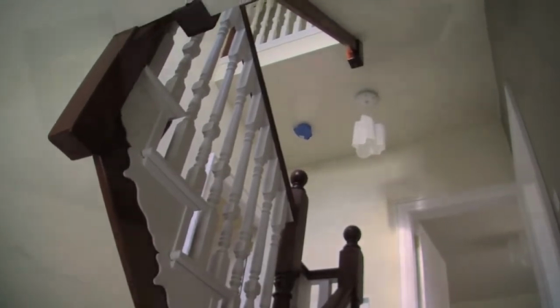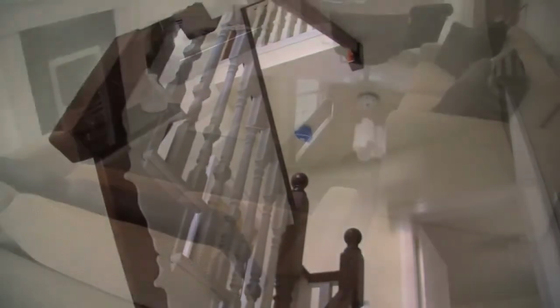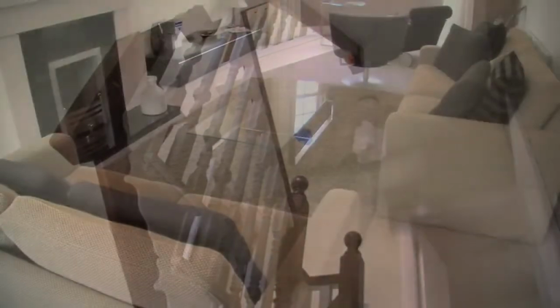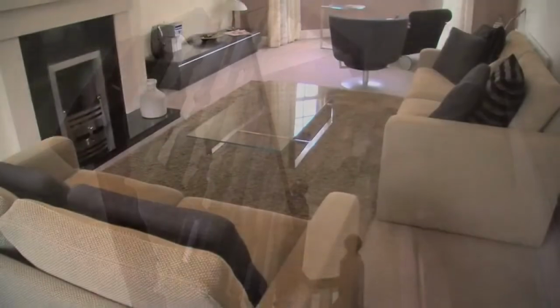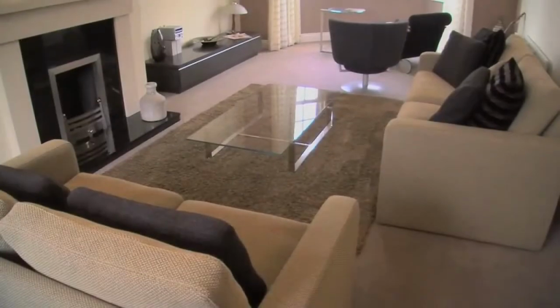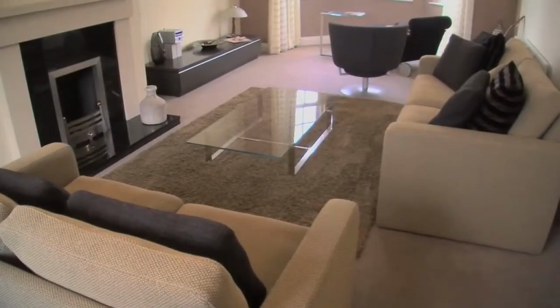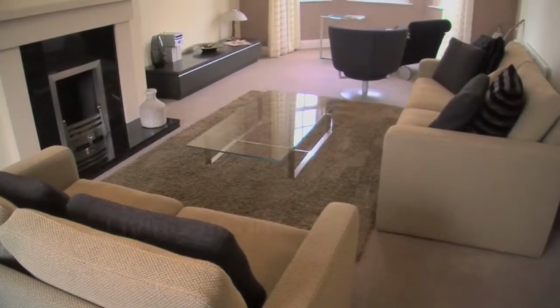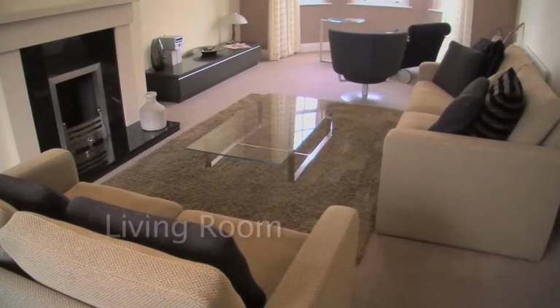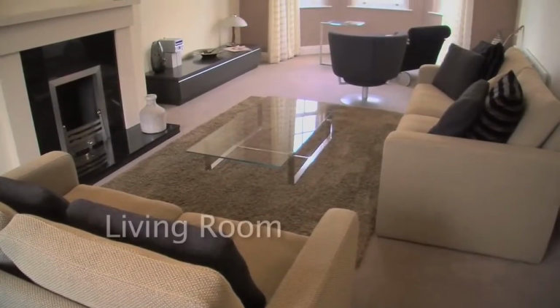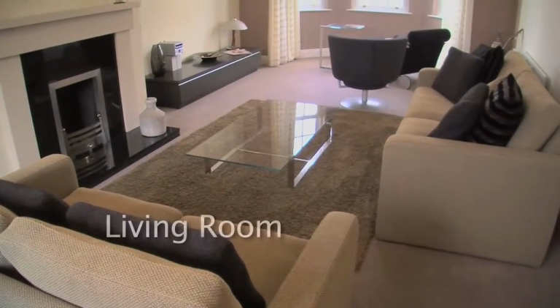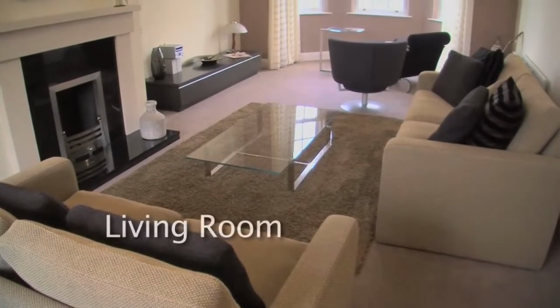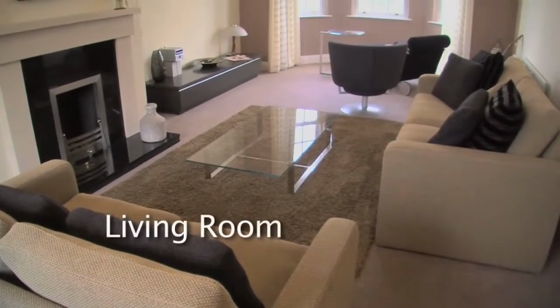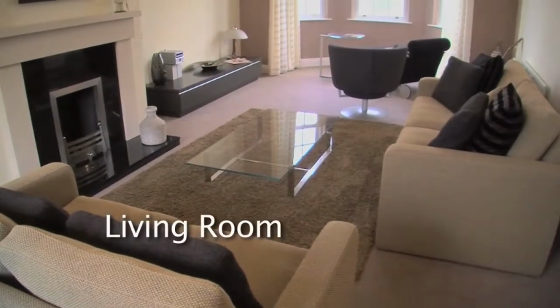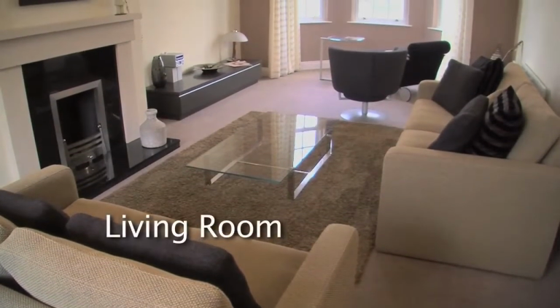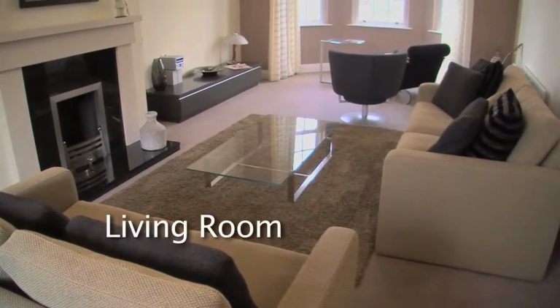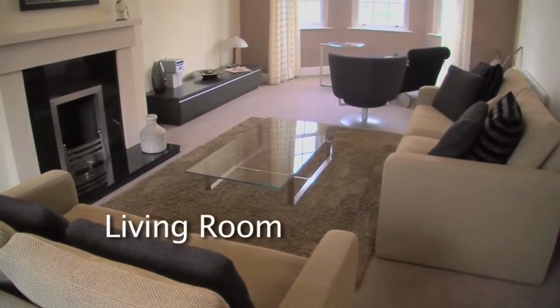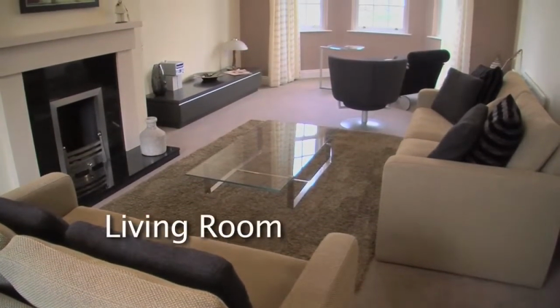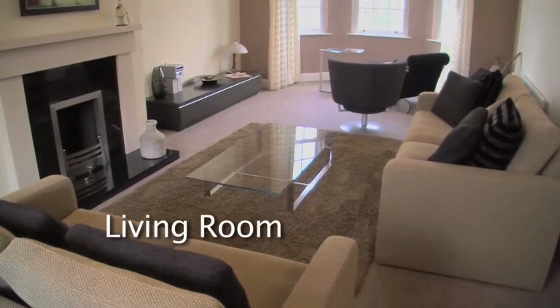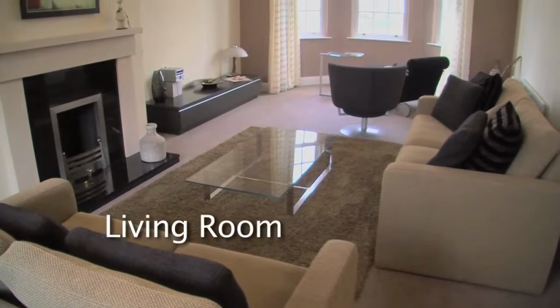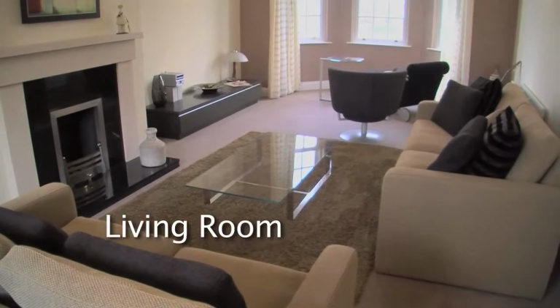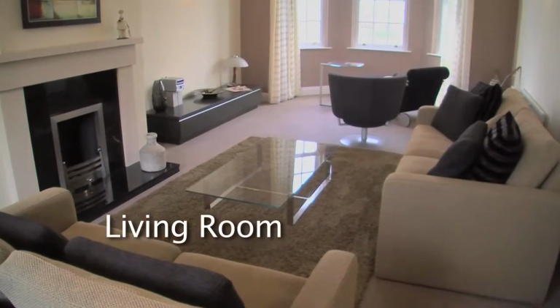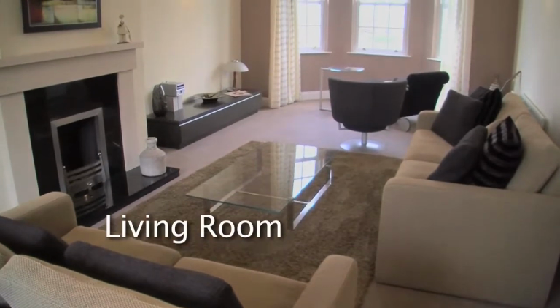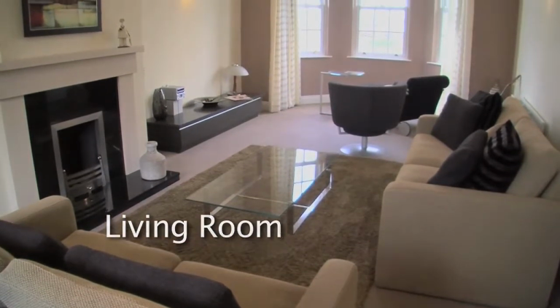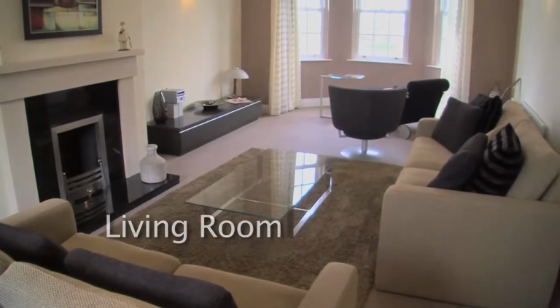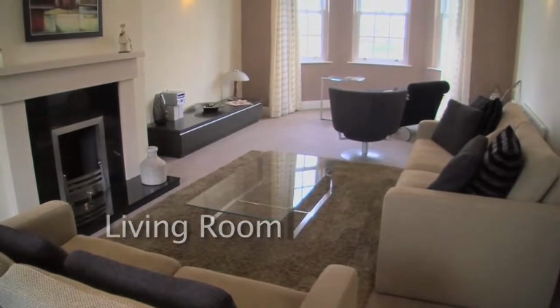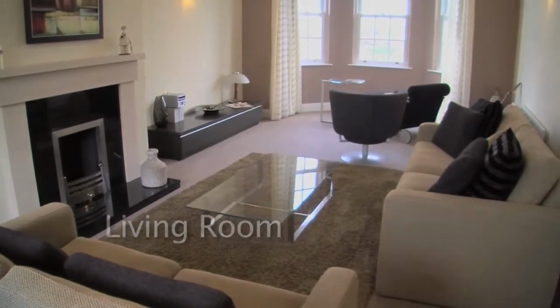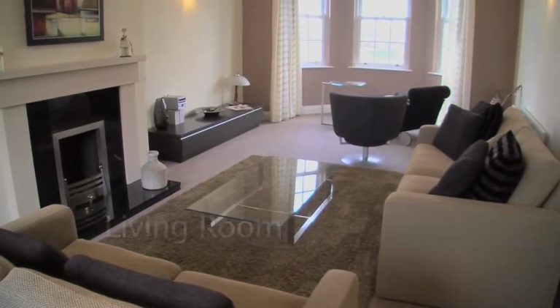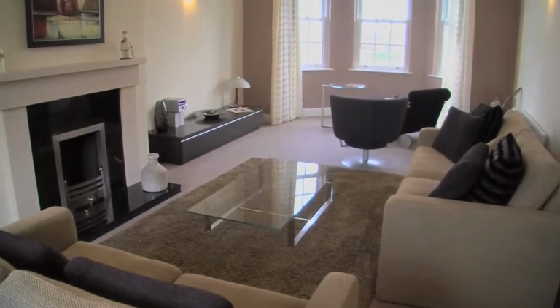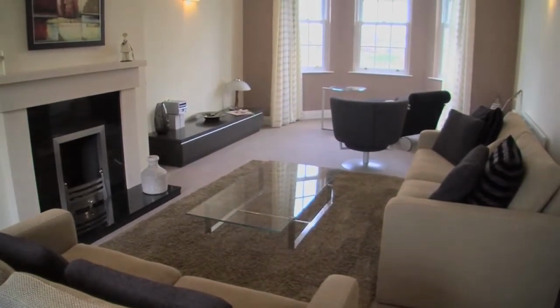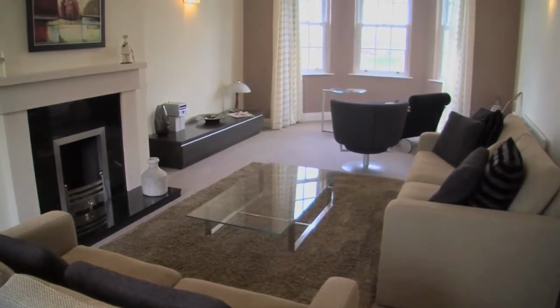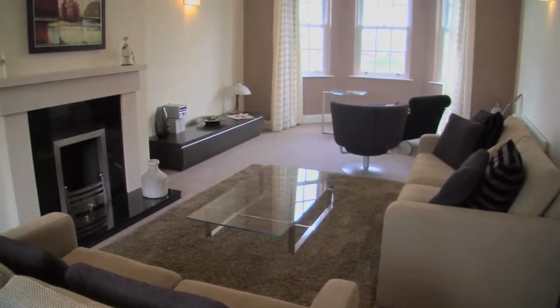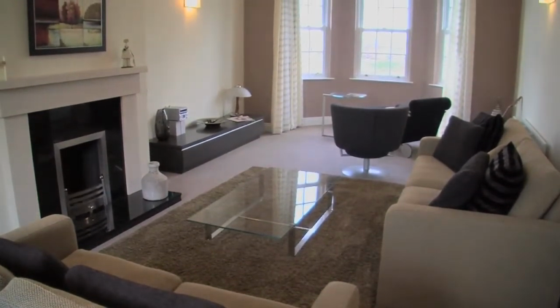Upstairs to this large luxurious living room featuring this beautiful bay window and an impressive fireplace.